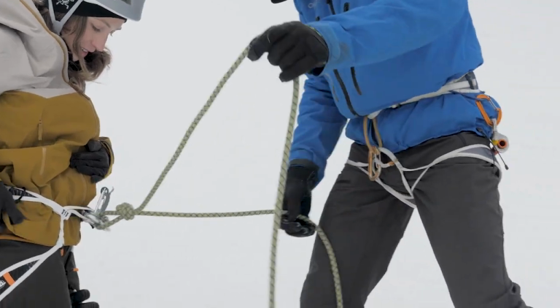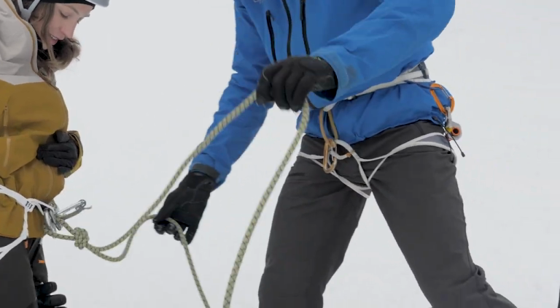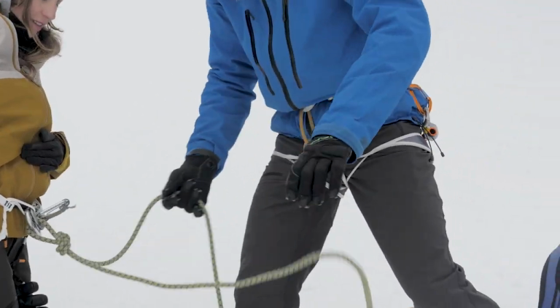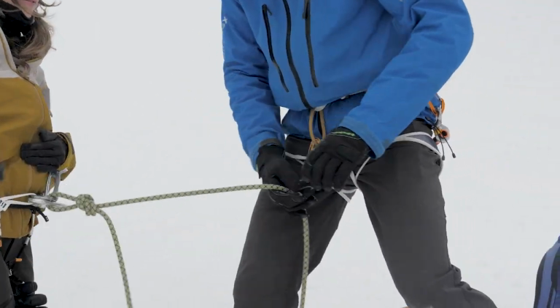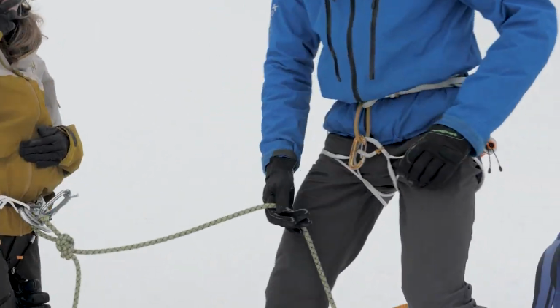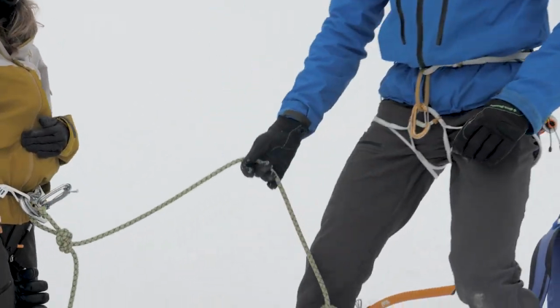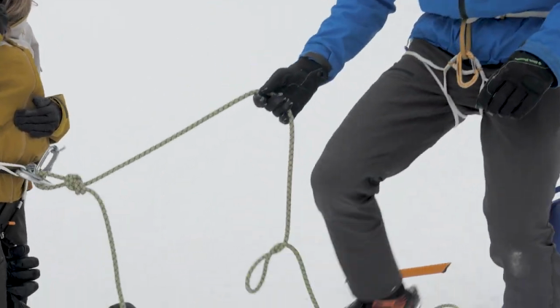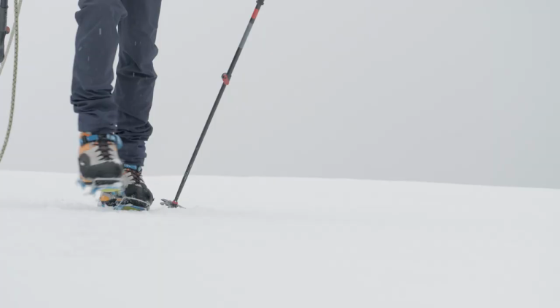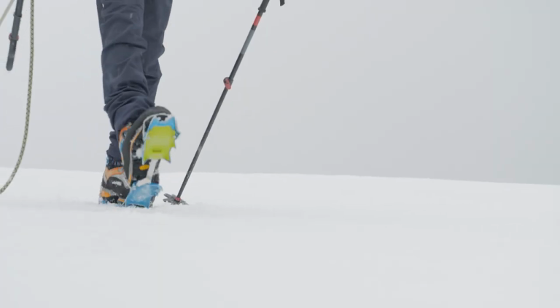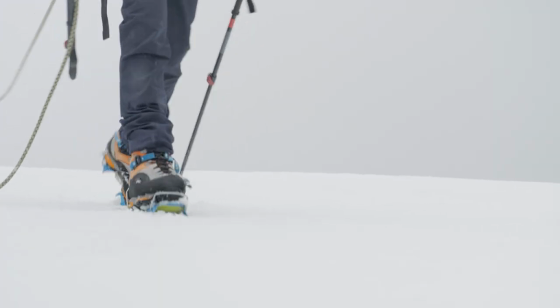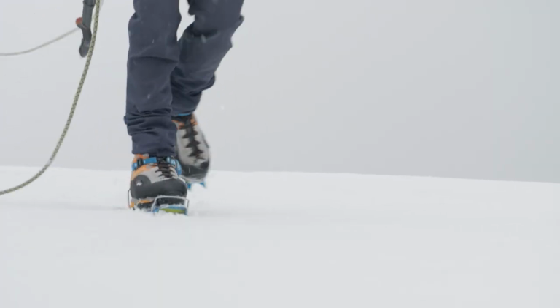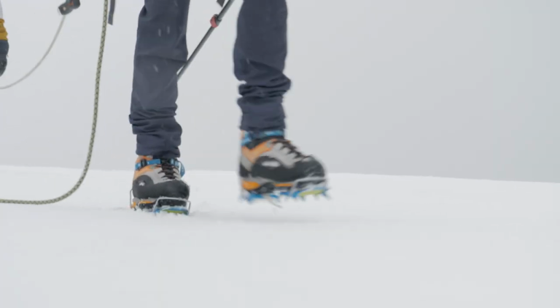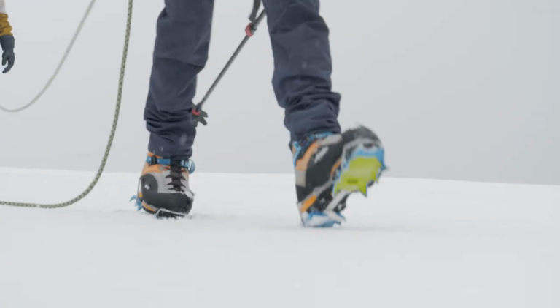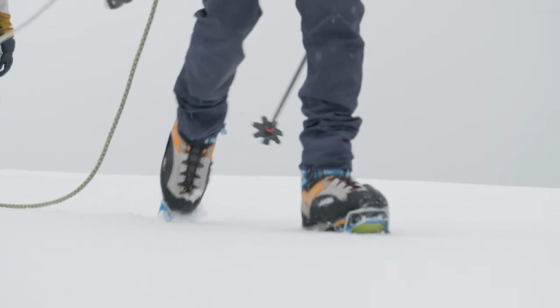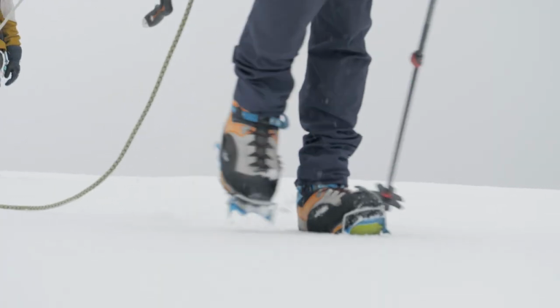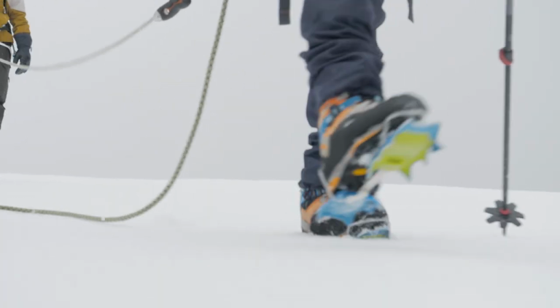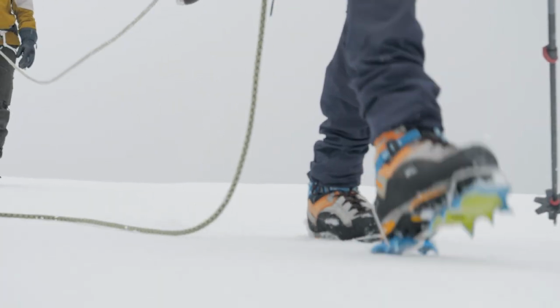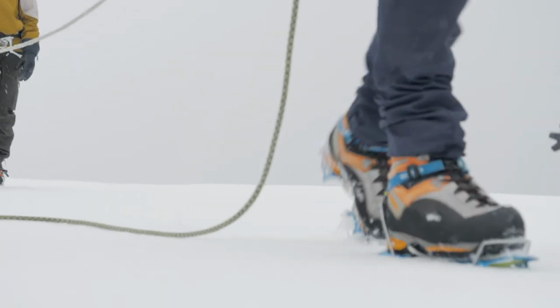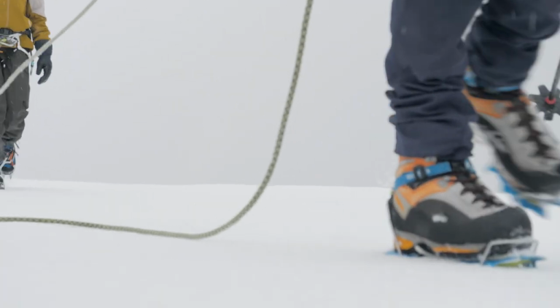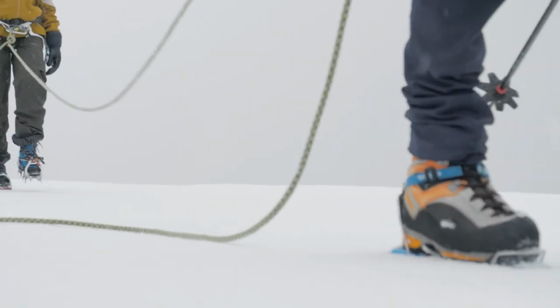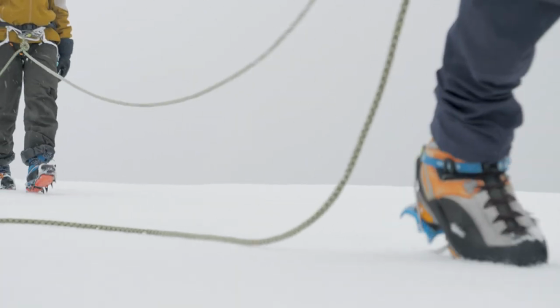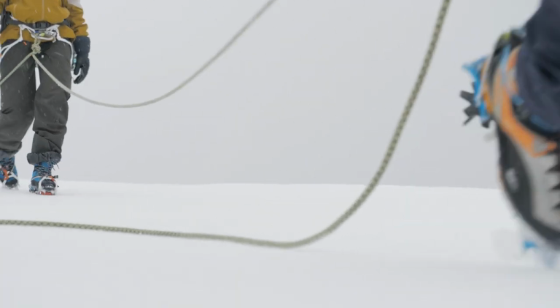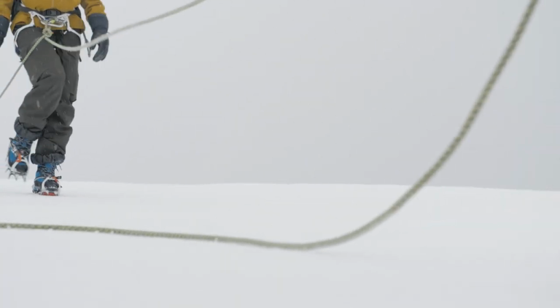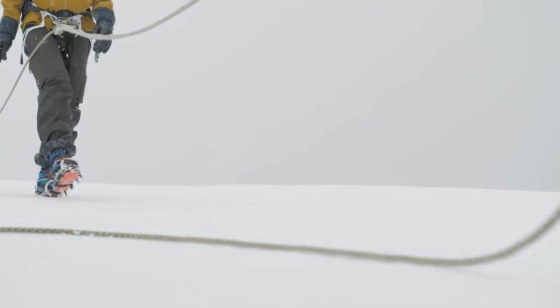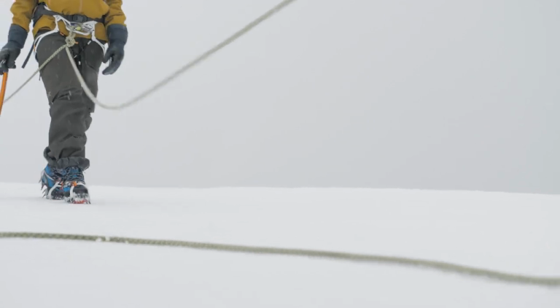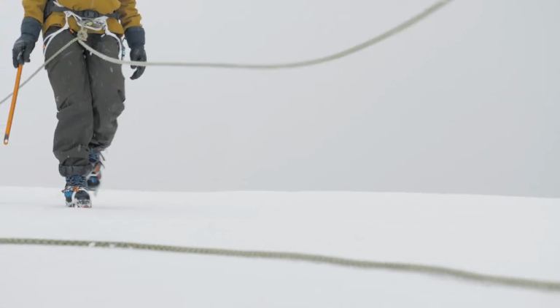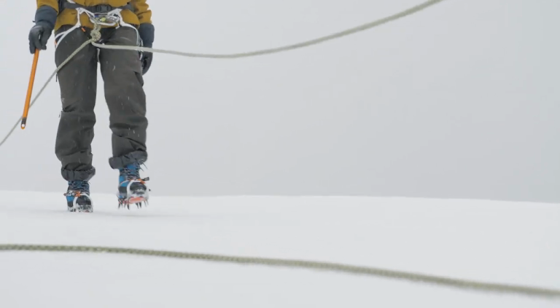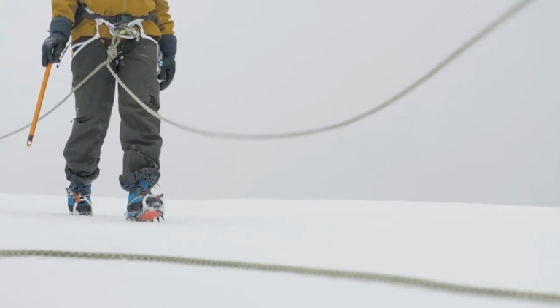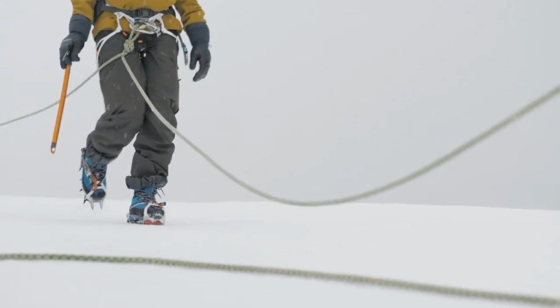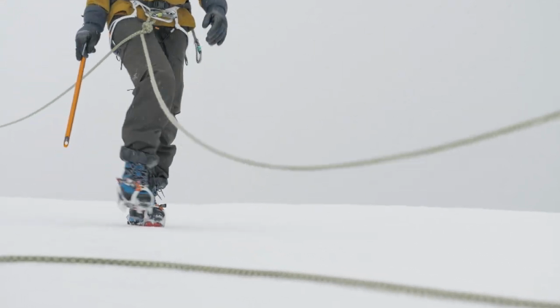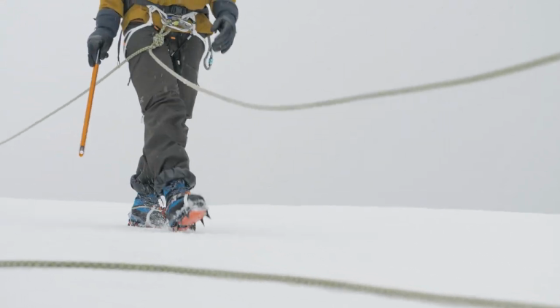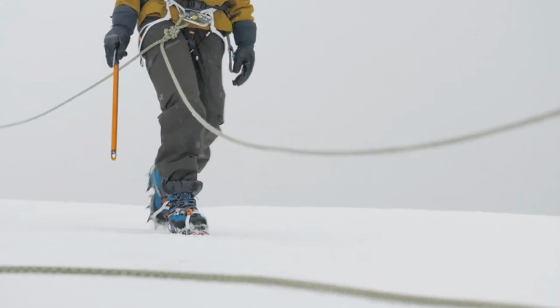Can we chat about gear a little bit? Because there's a different set of equipment you need to bring up here for walking along the glacier.